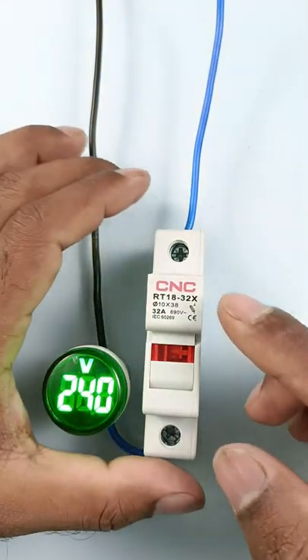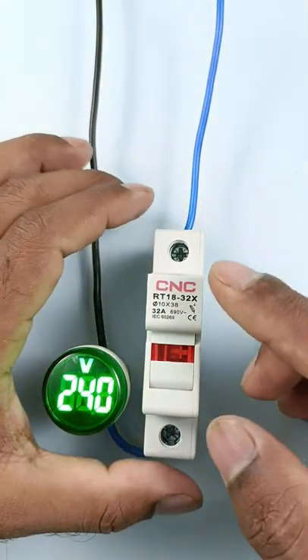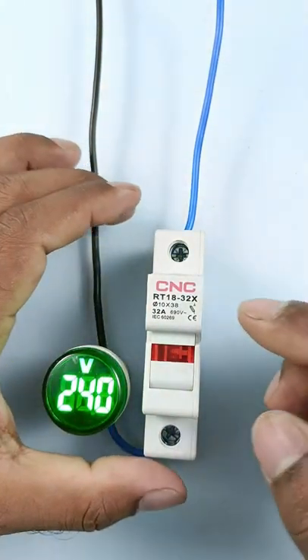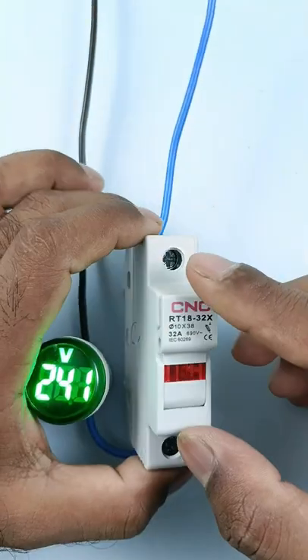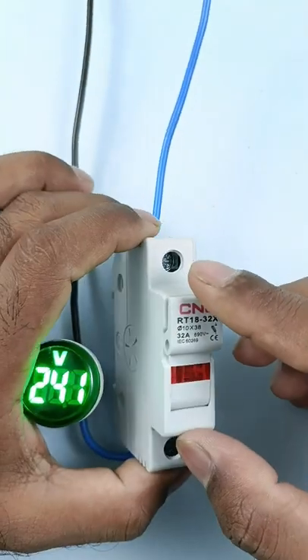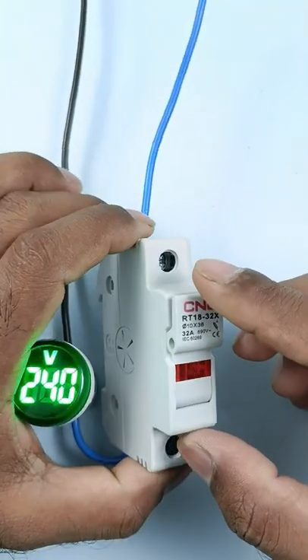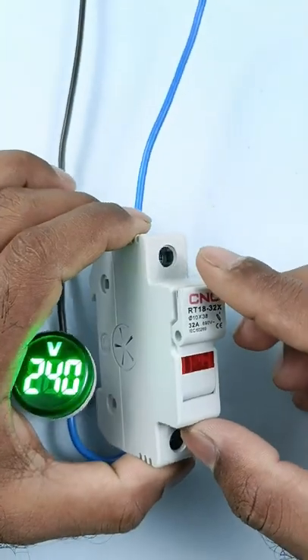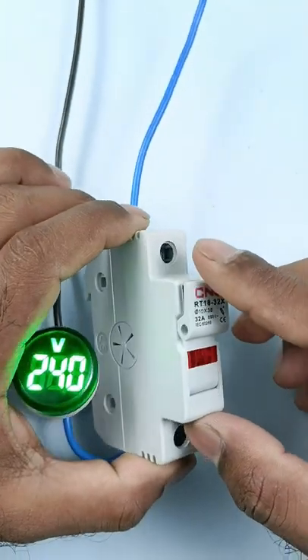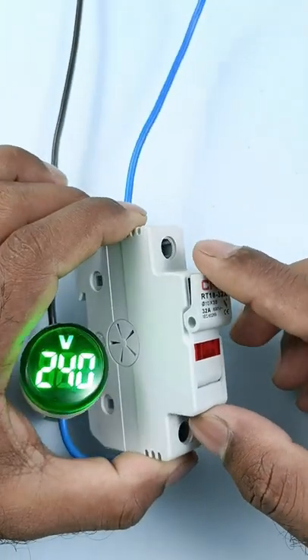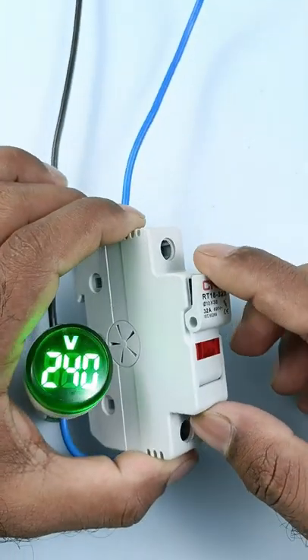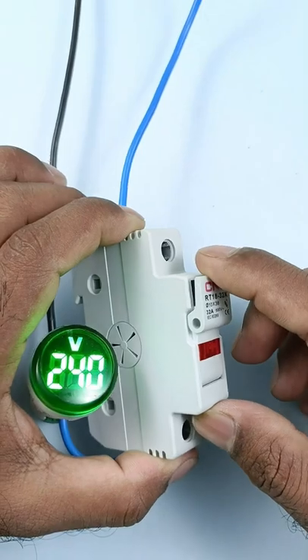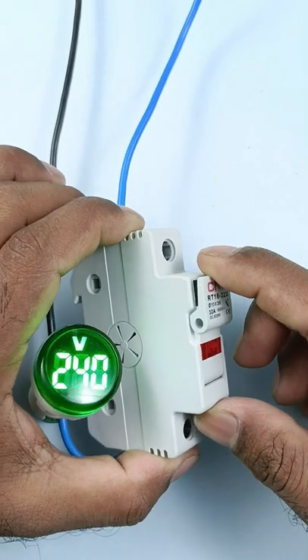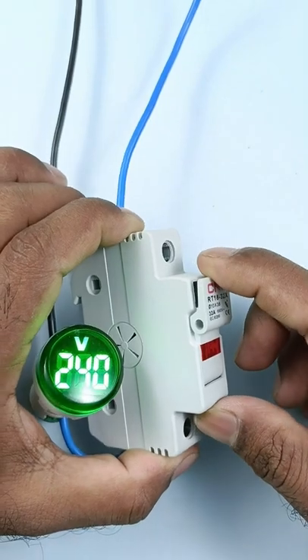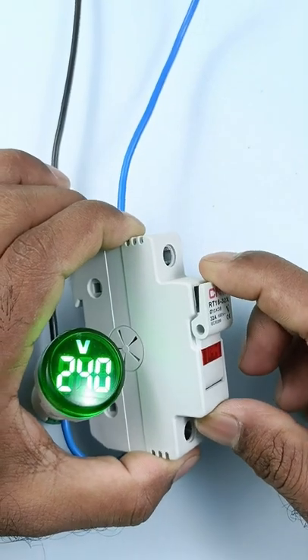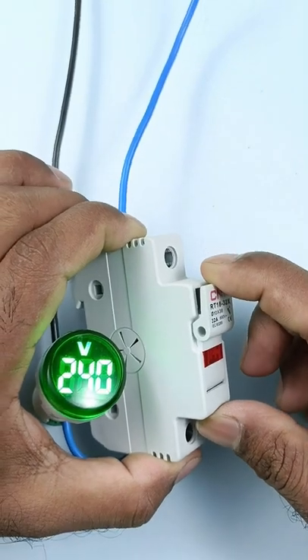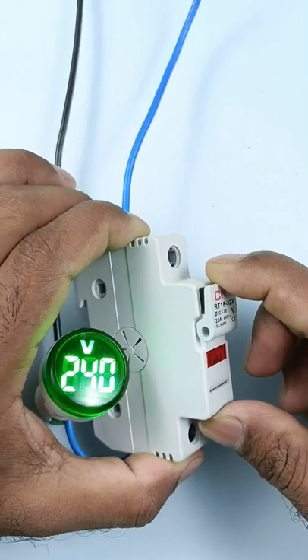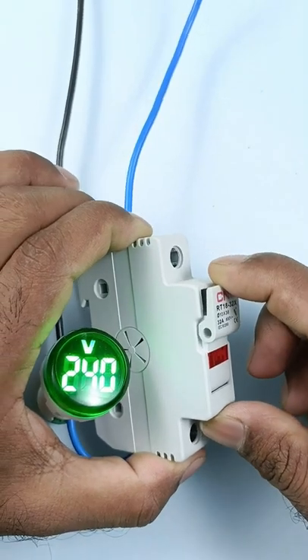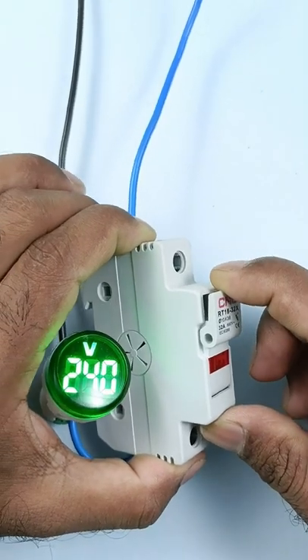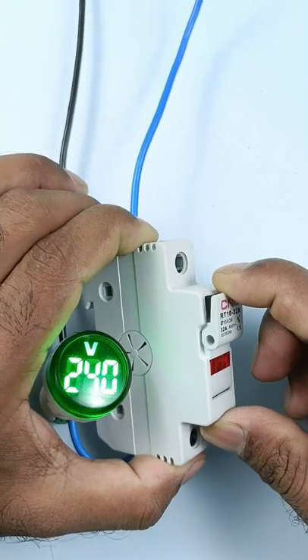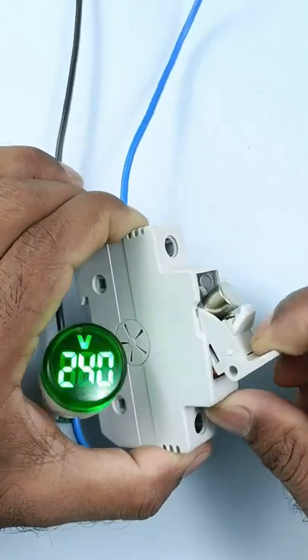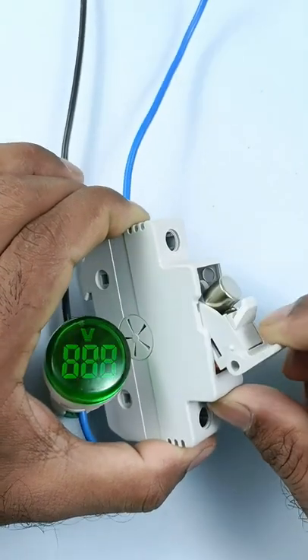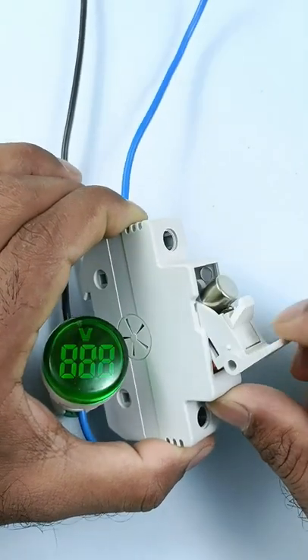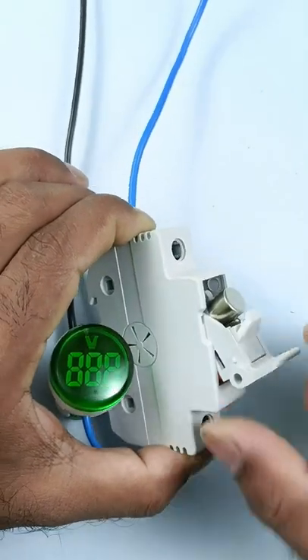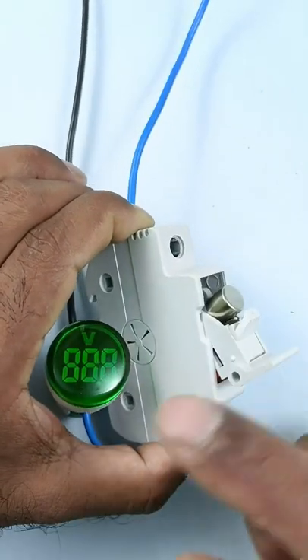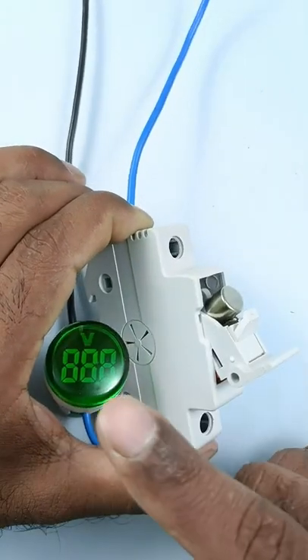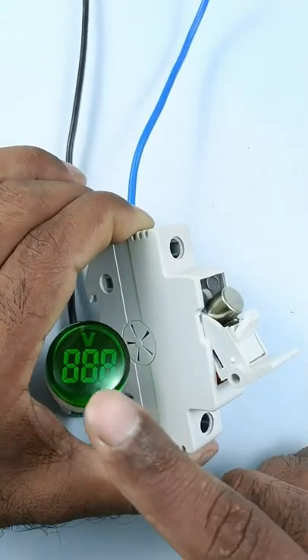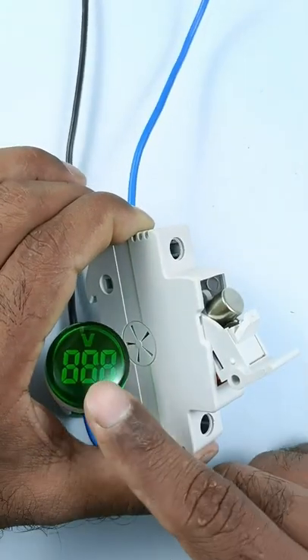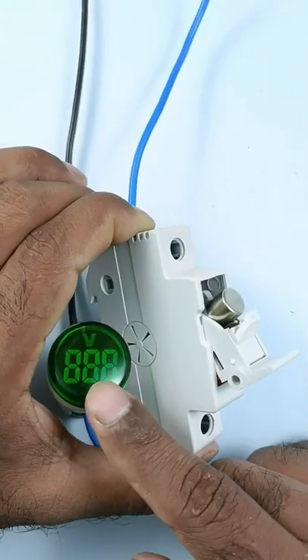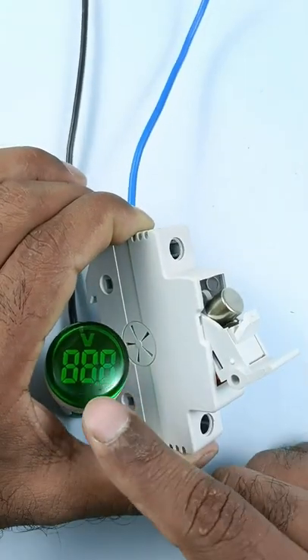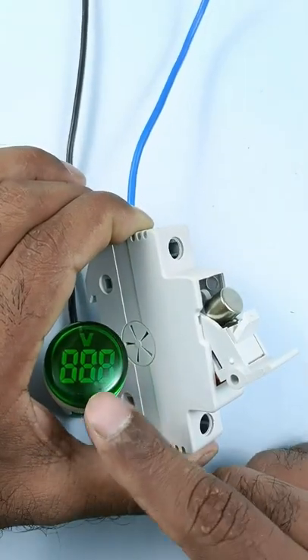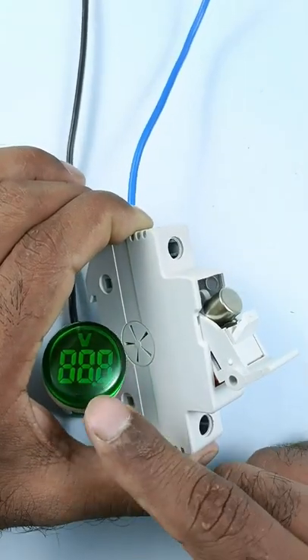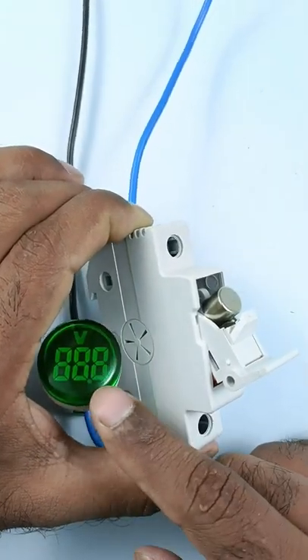You can see there is a cover above the fuse holder. When you remove this cover, your circuit will break.